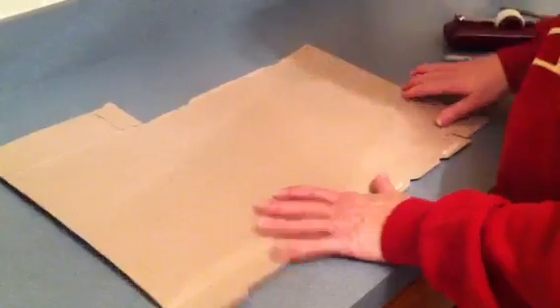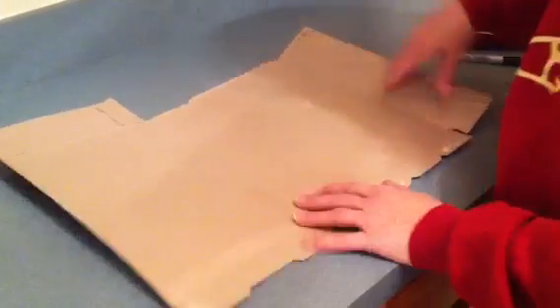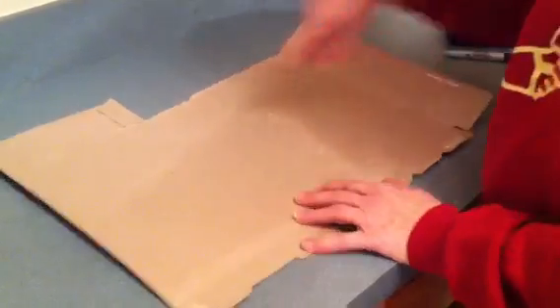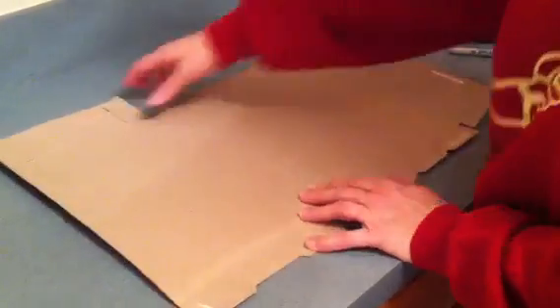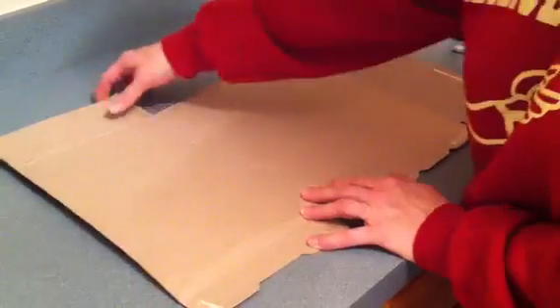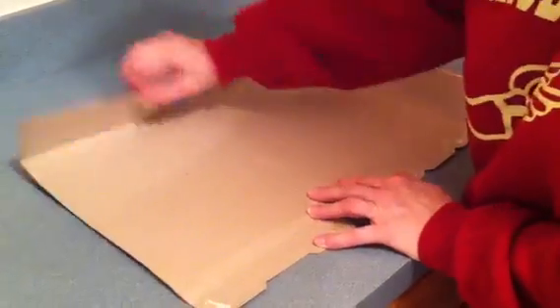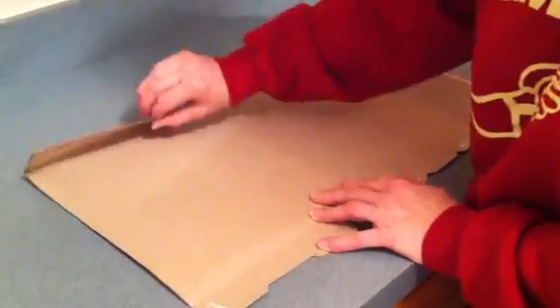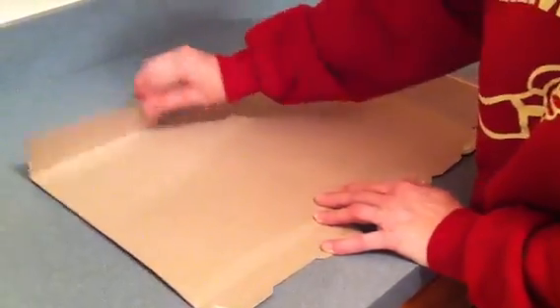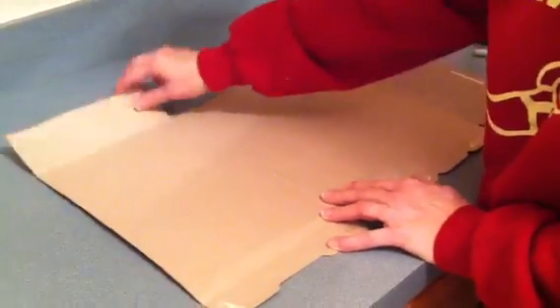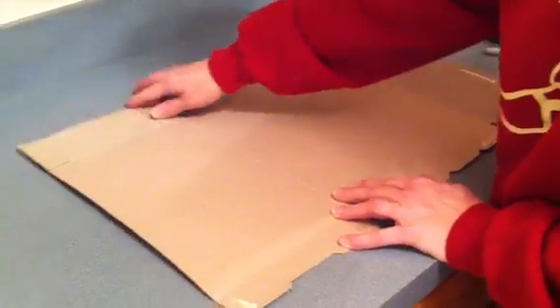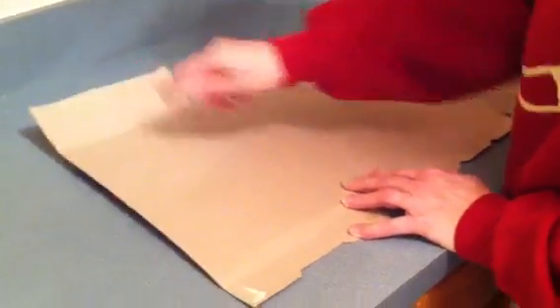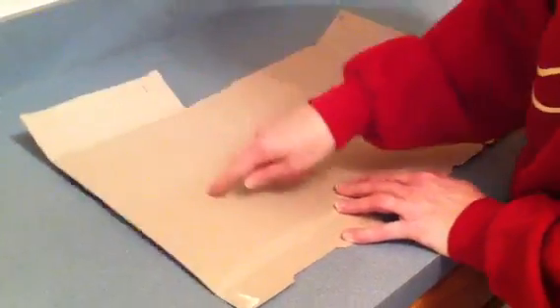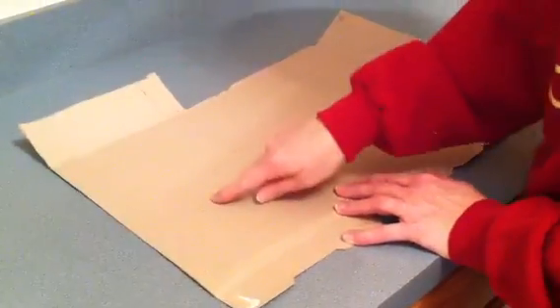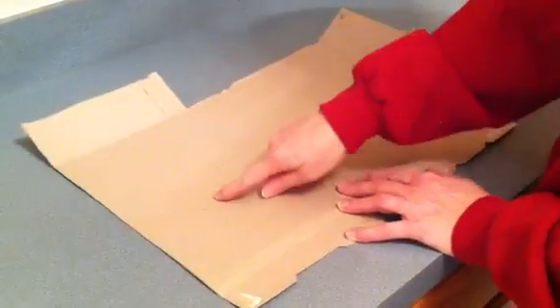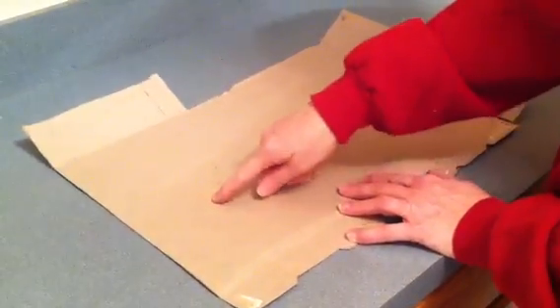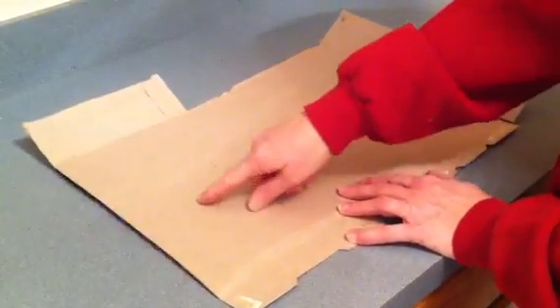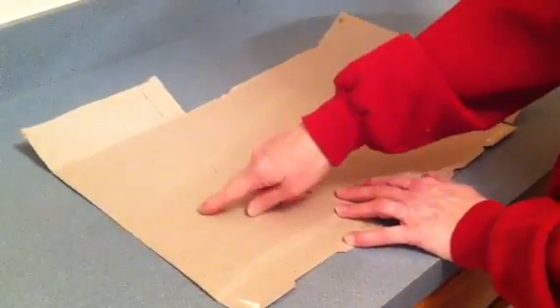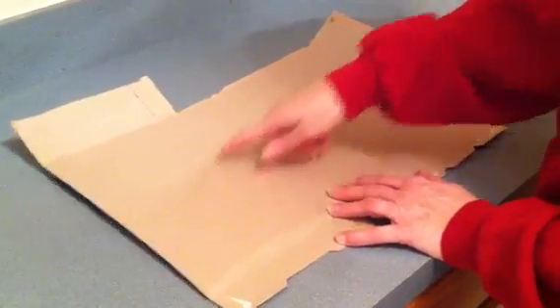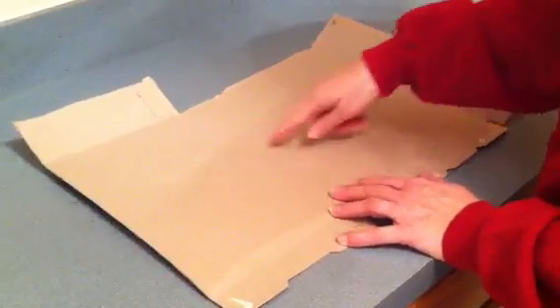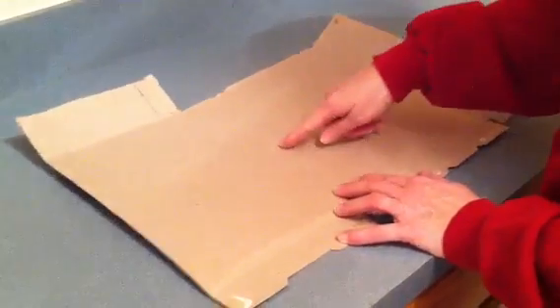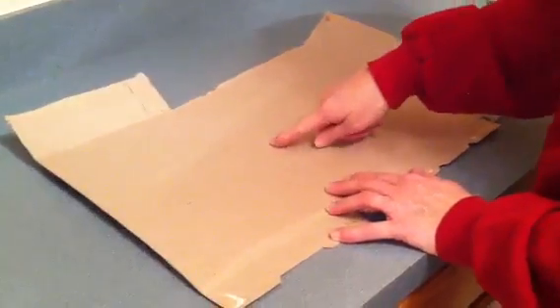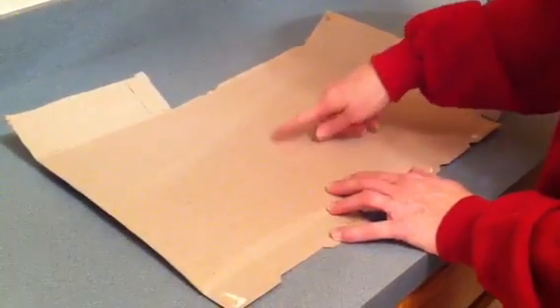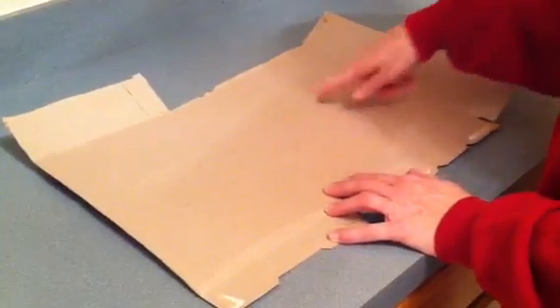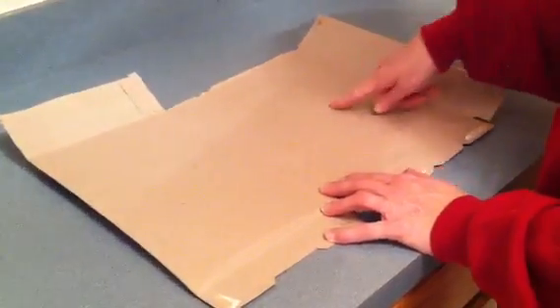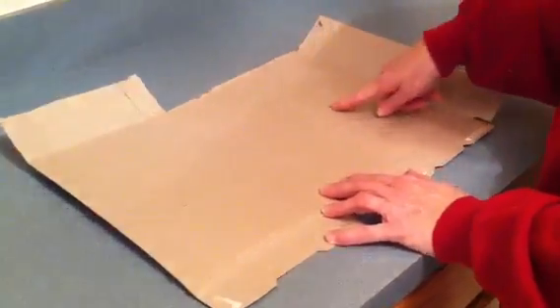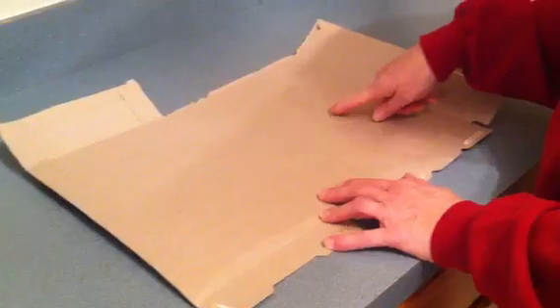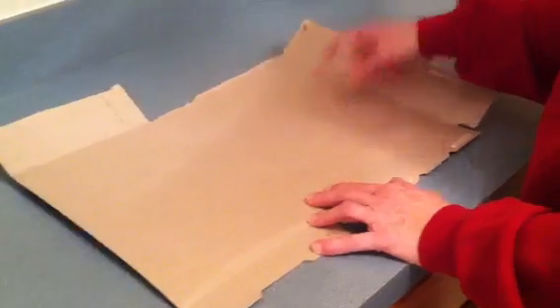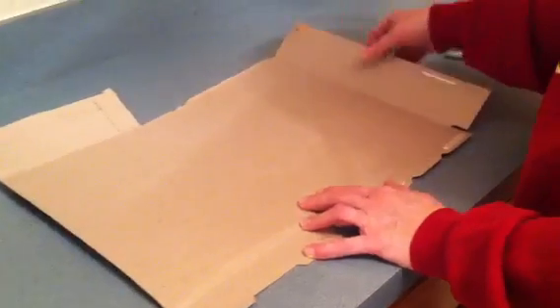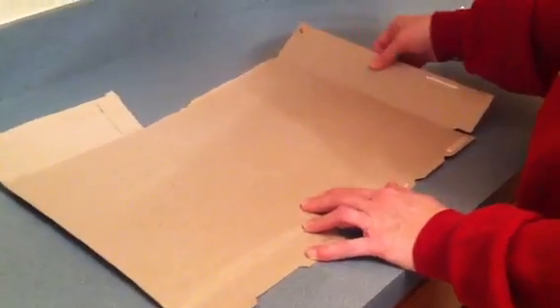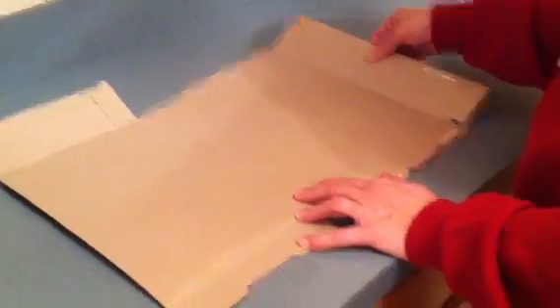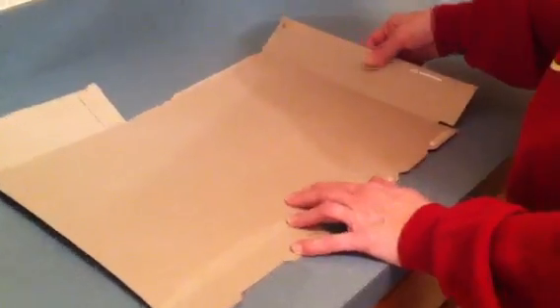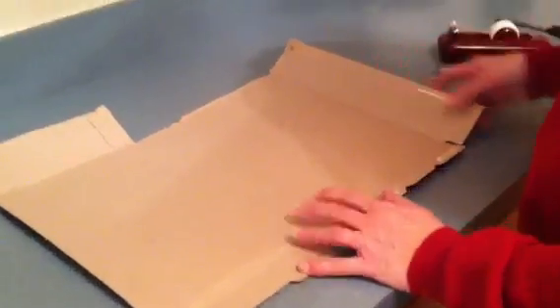You now have what was the bottom, the front, one of the sides, the back, and another side.